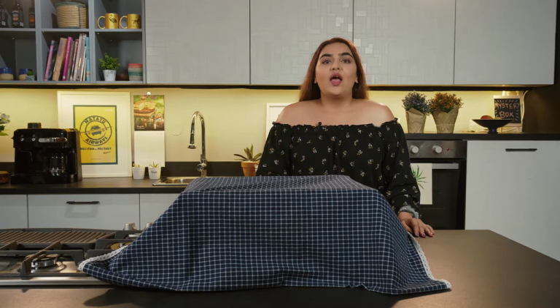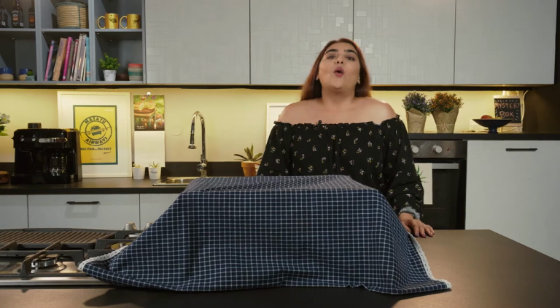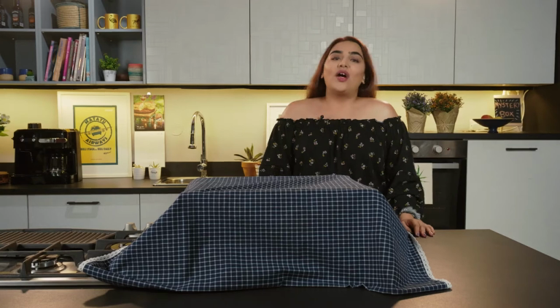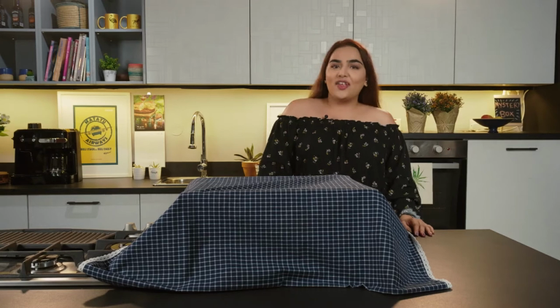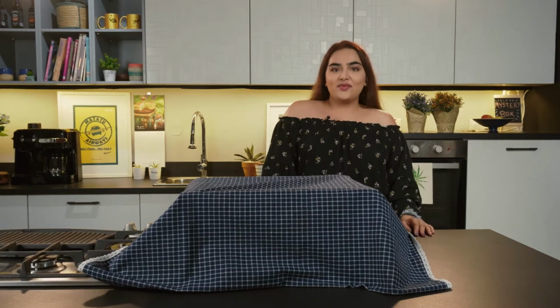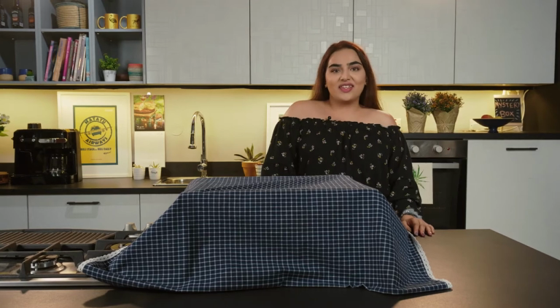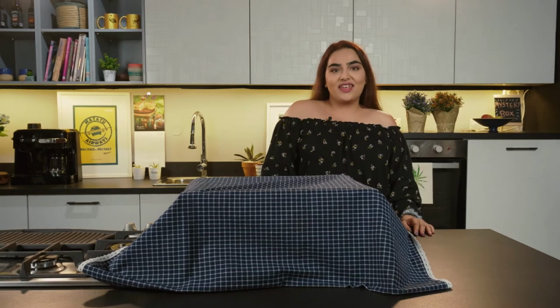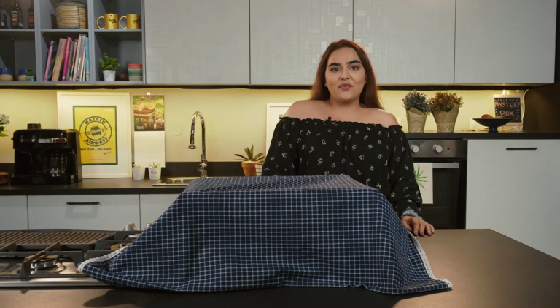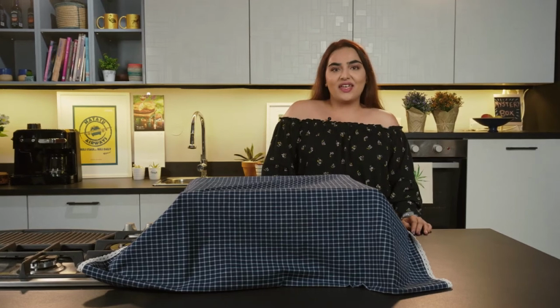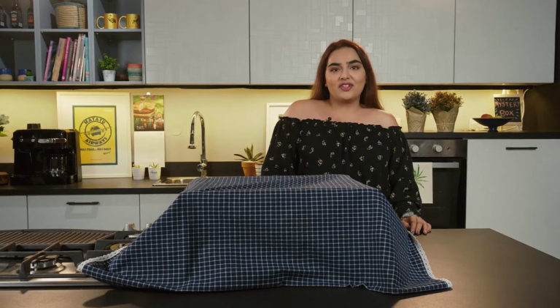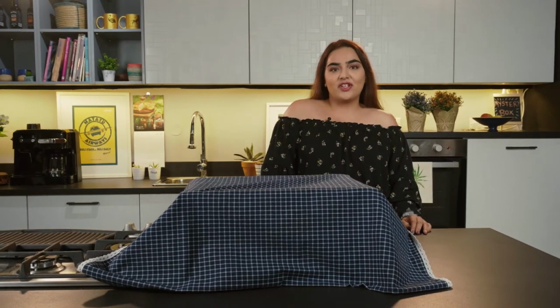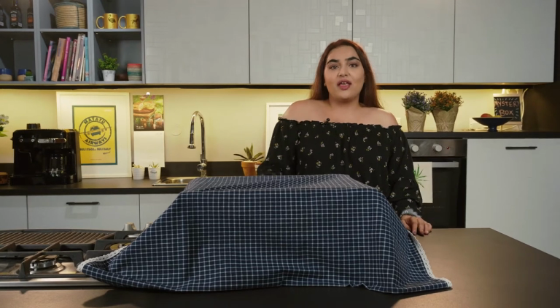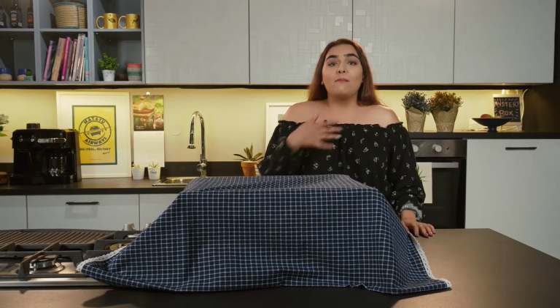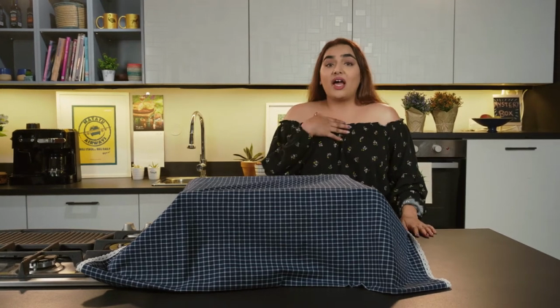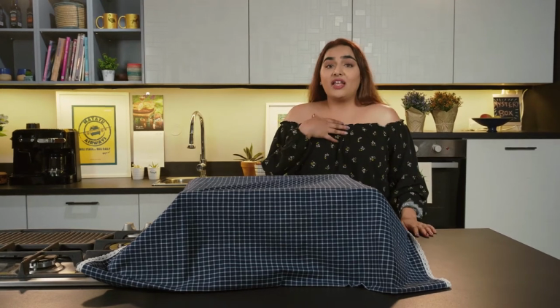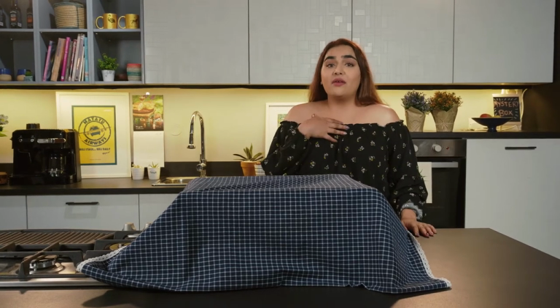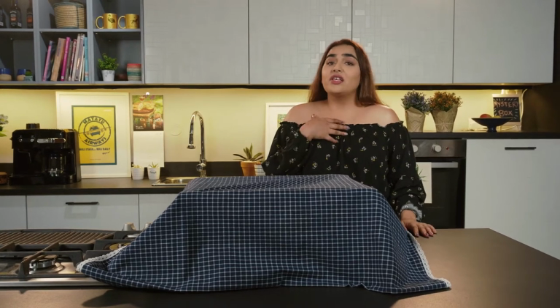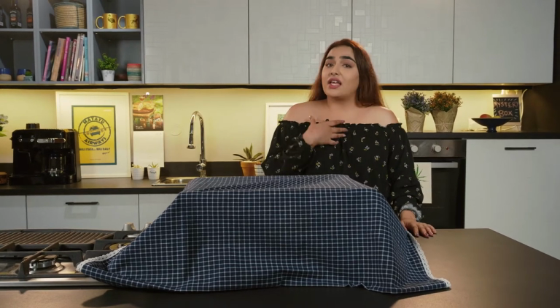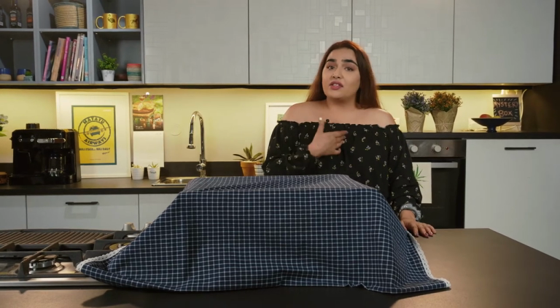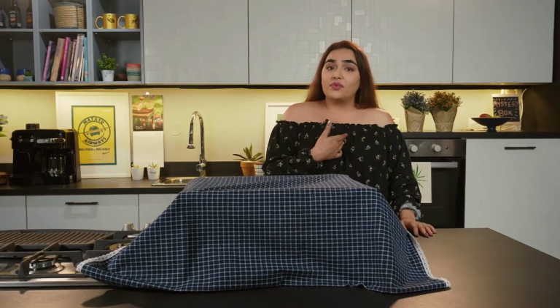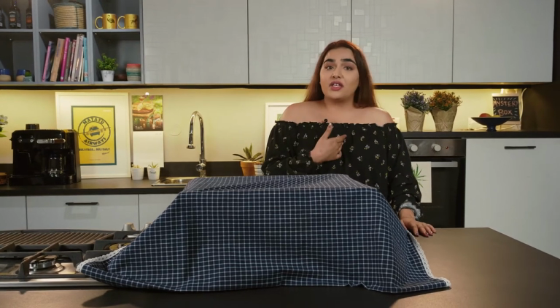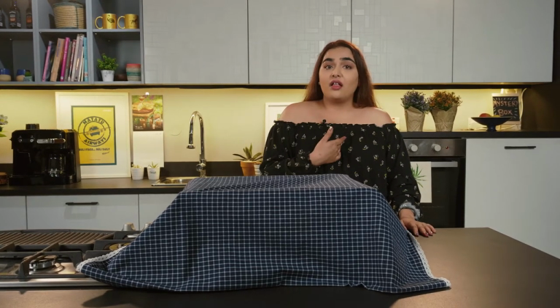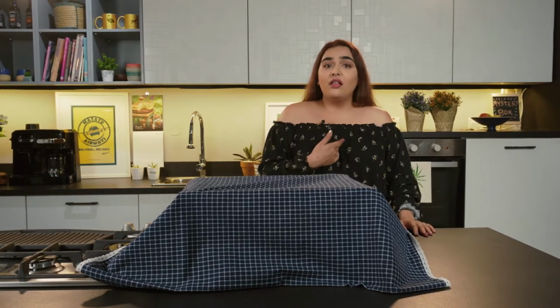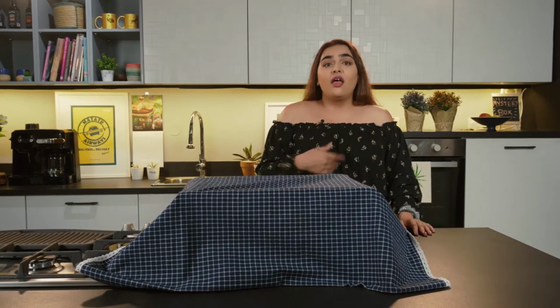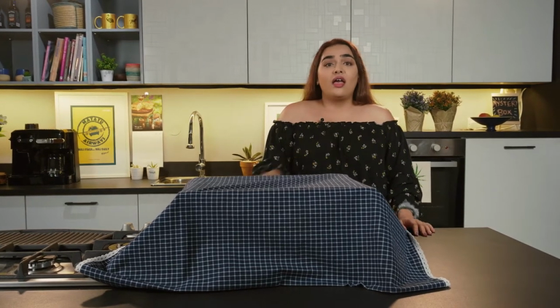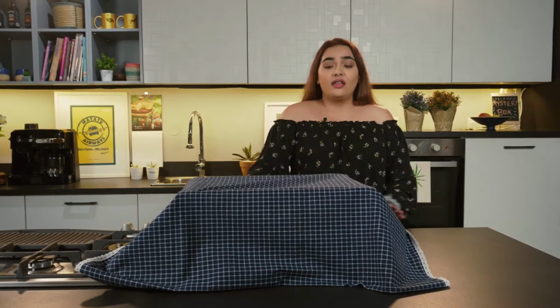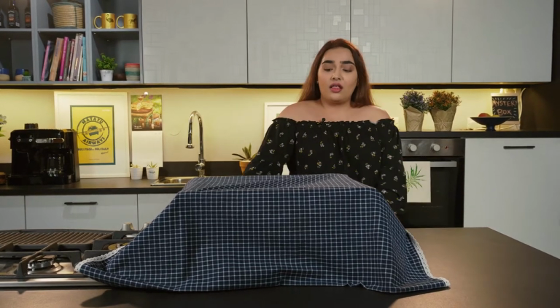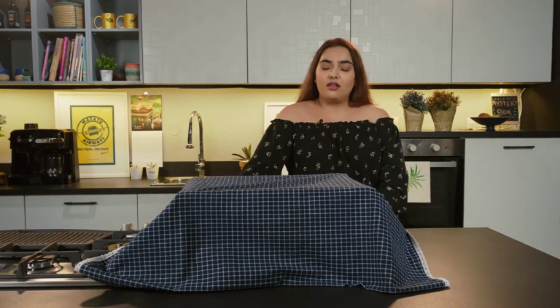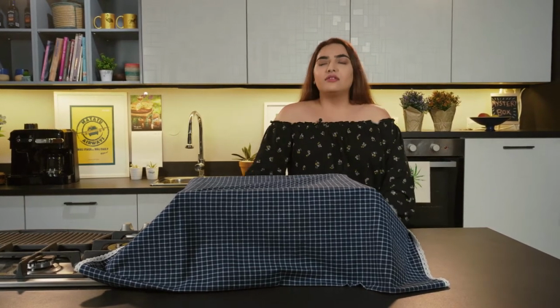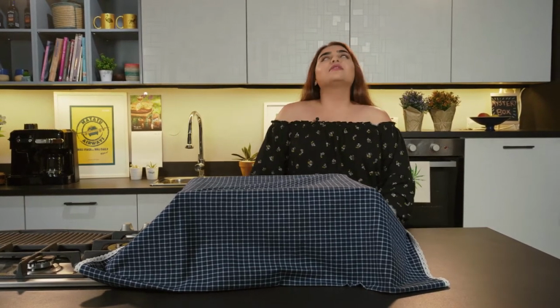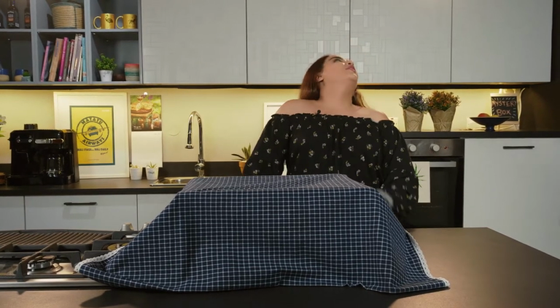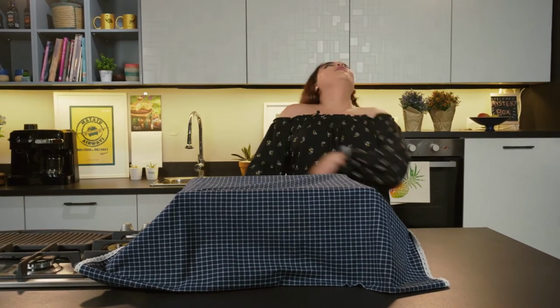Welcome to the Yummy Kitchen. My name is Ekta Patel.